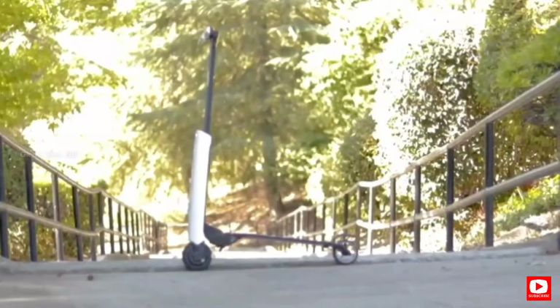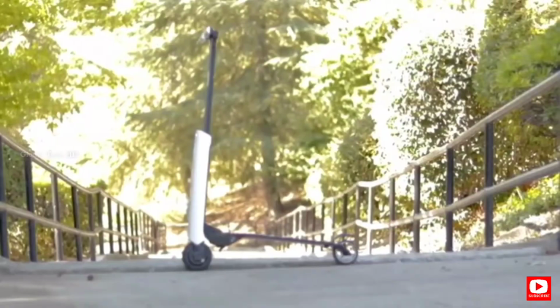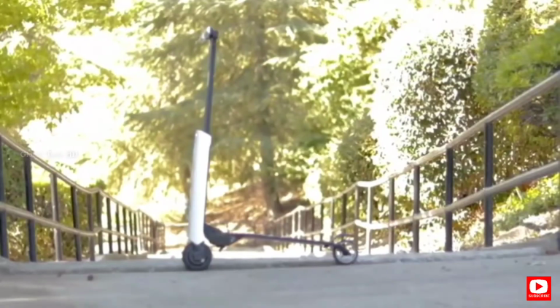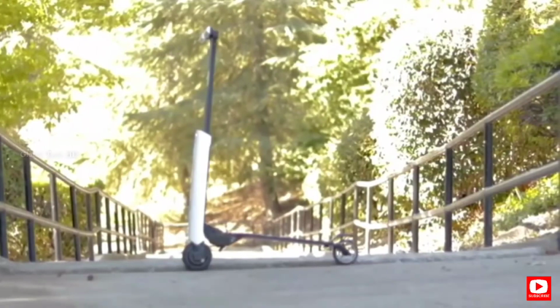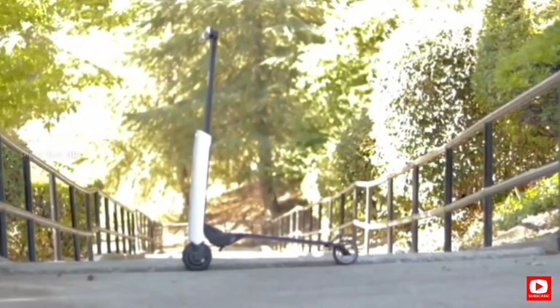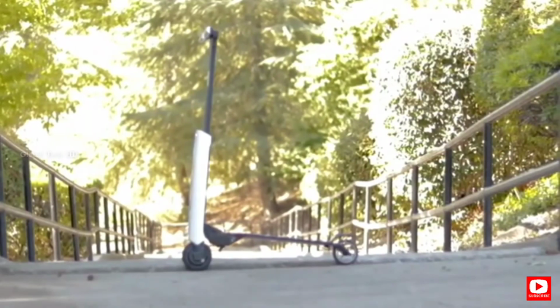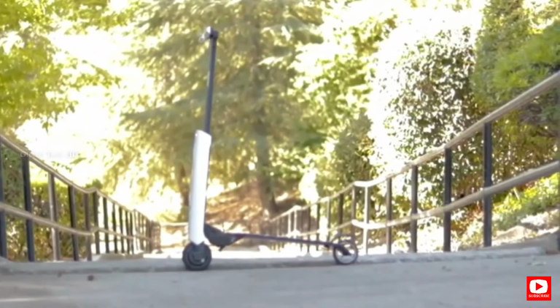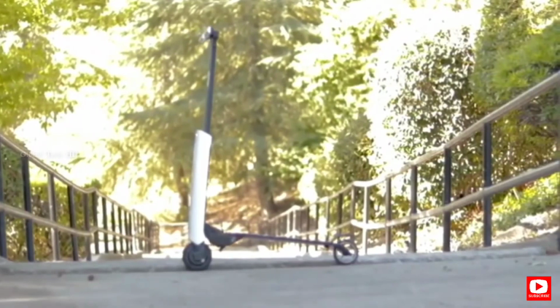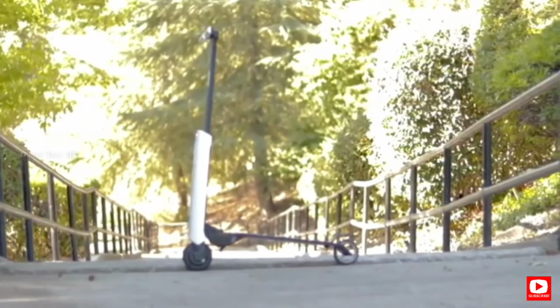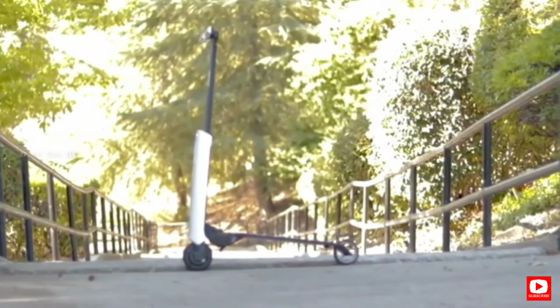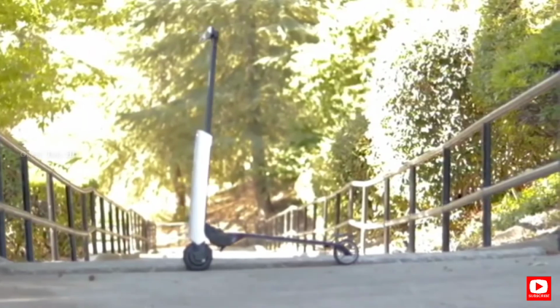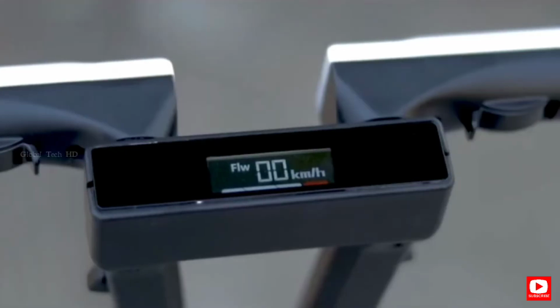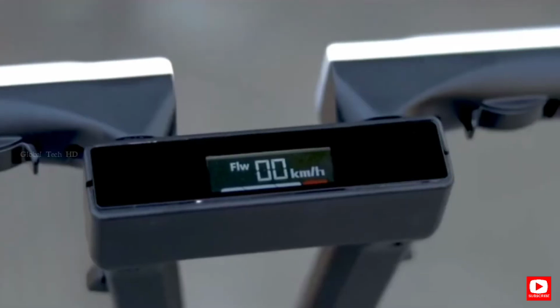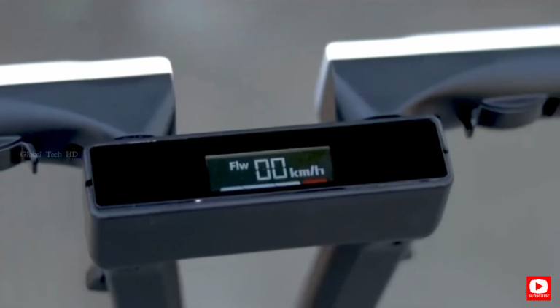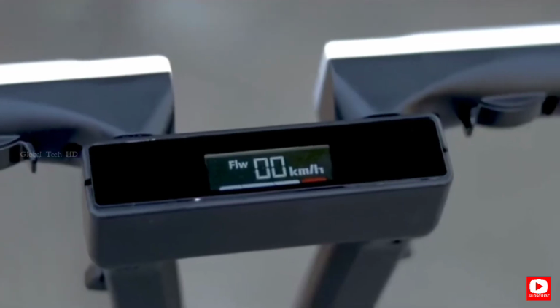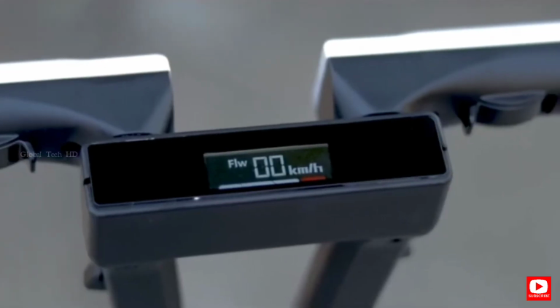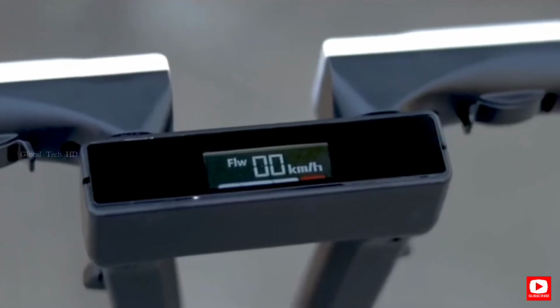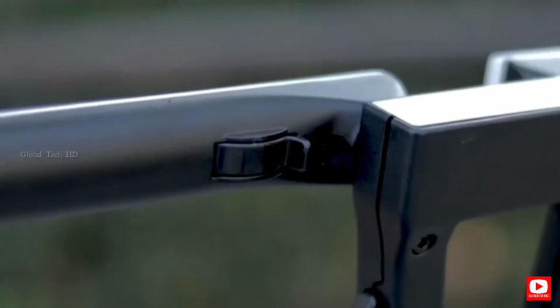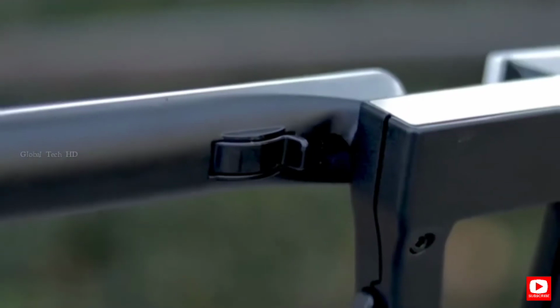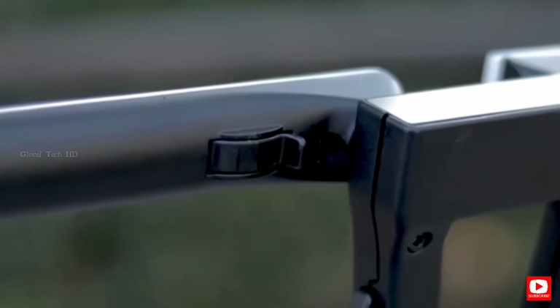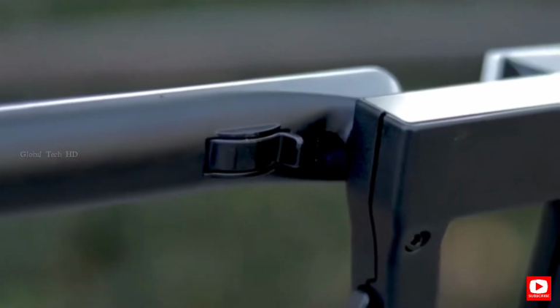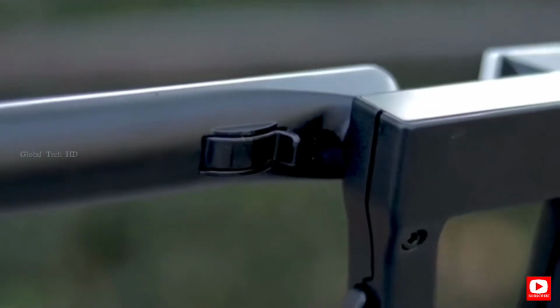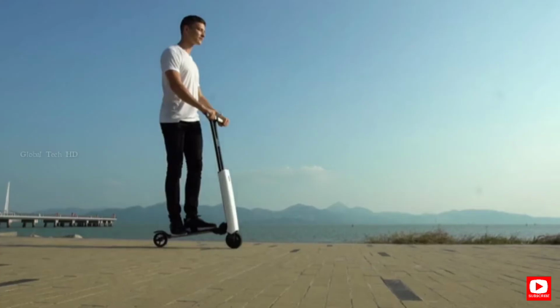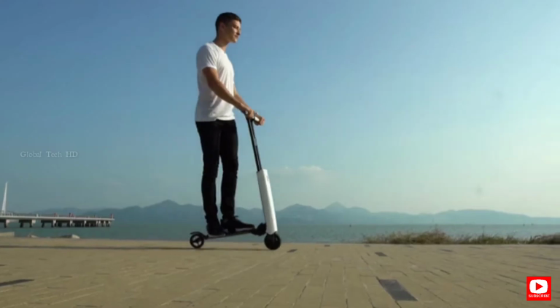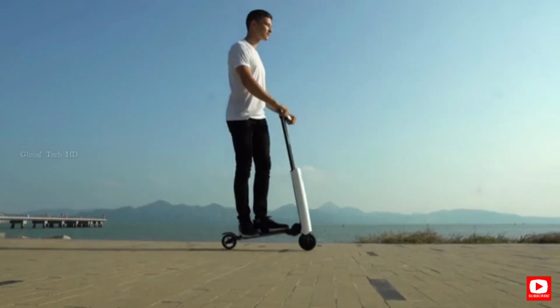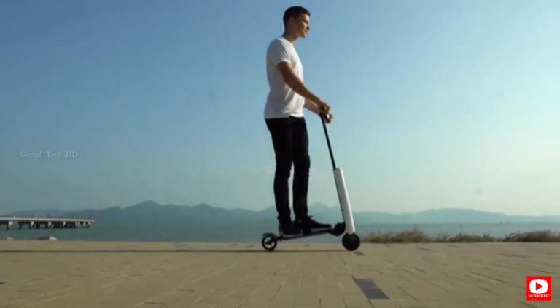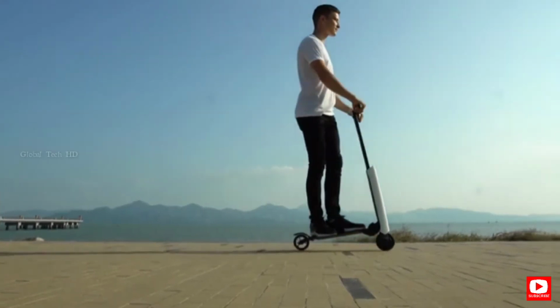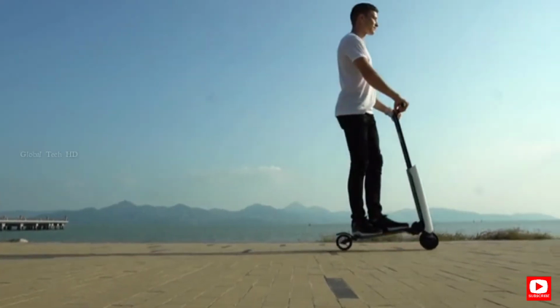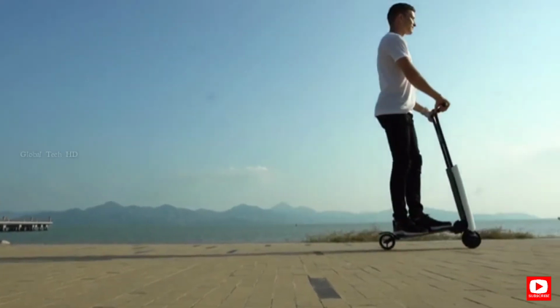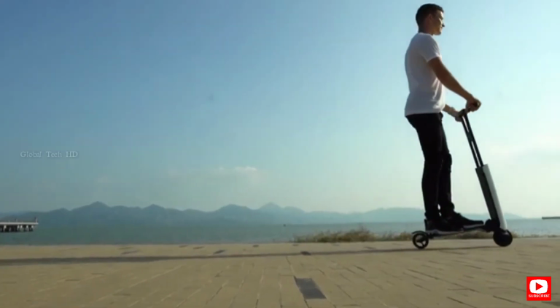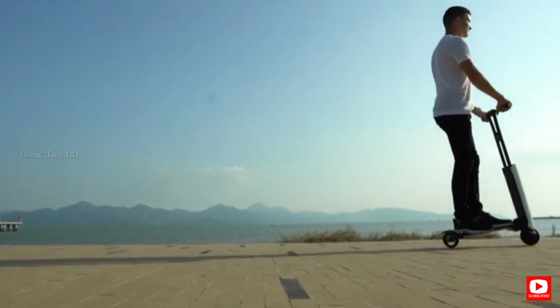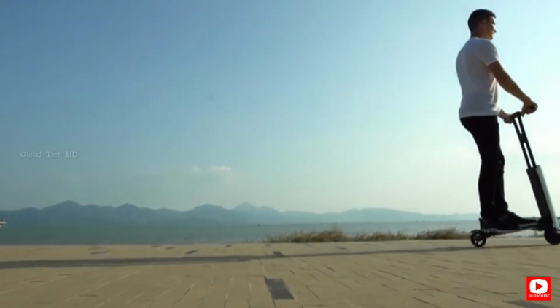Meet Mentor X, the next generation e-scooter that gives you the freedom like never before.